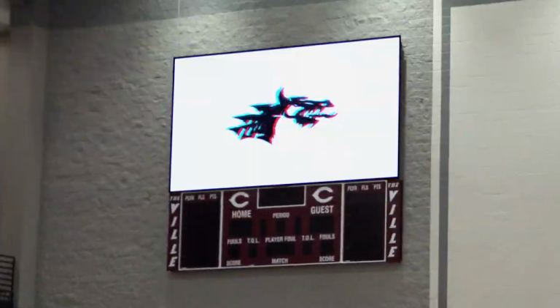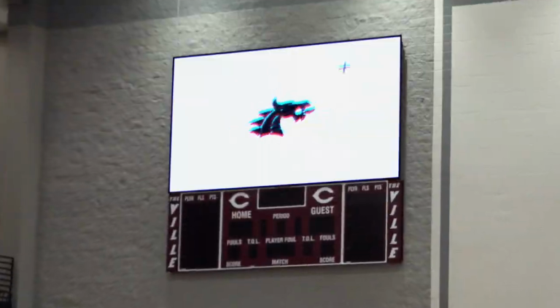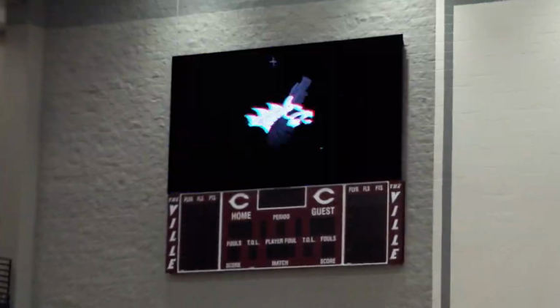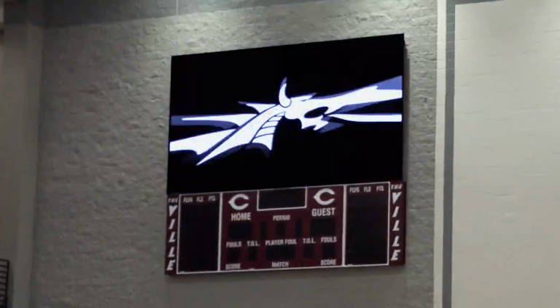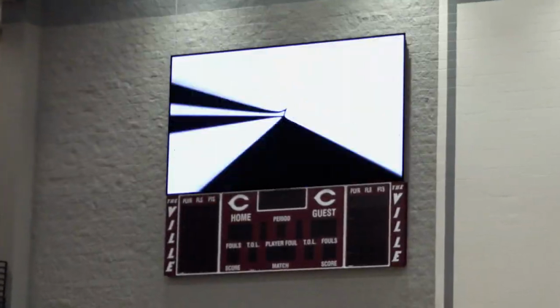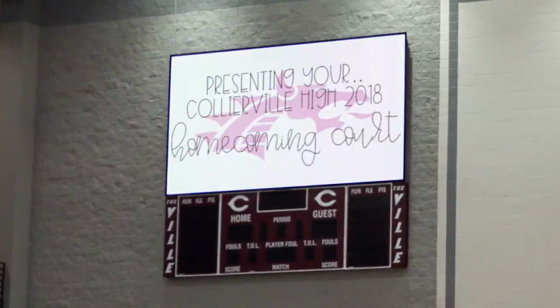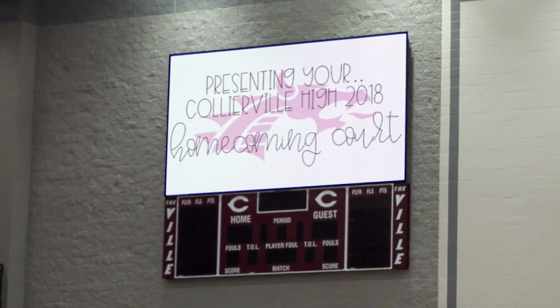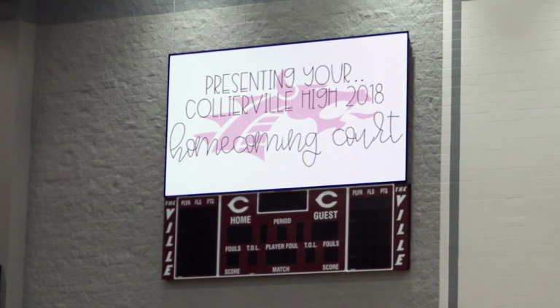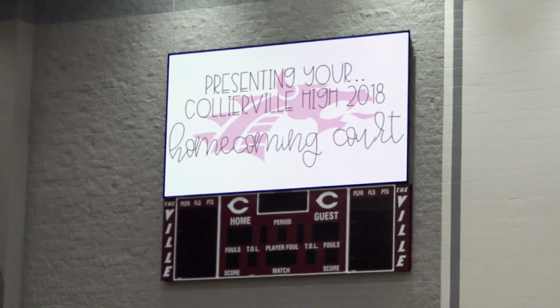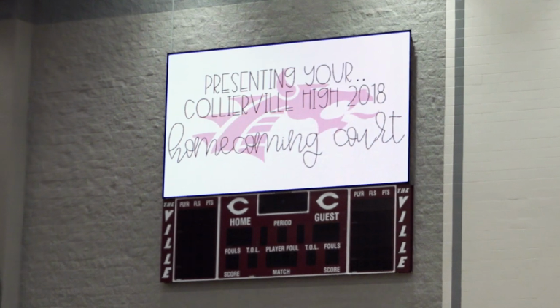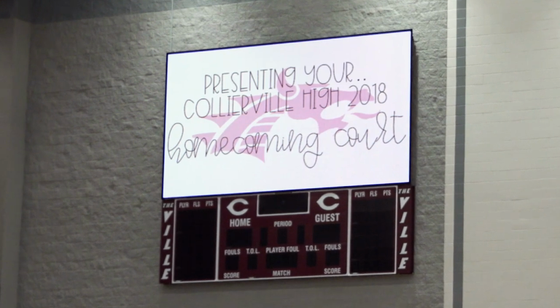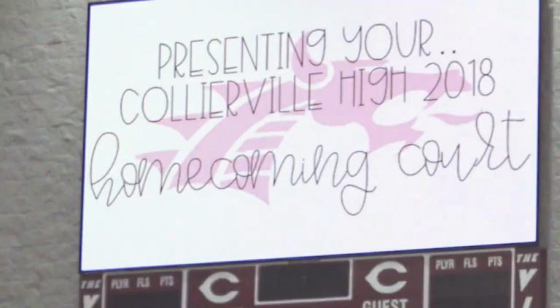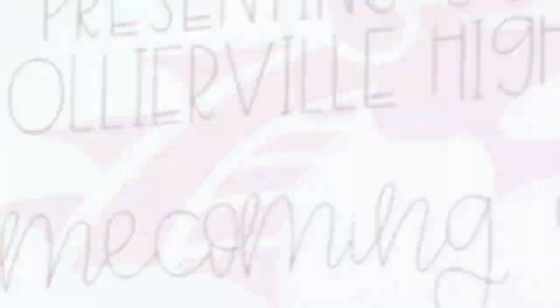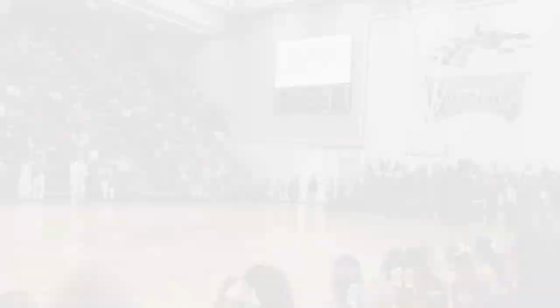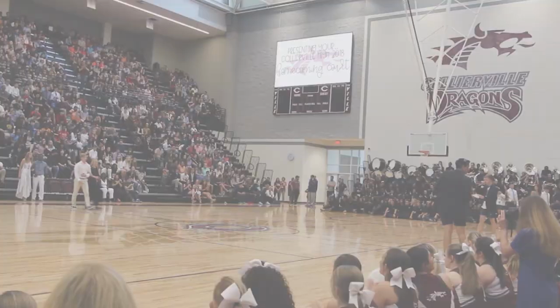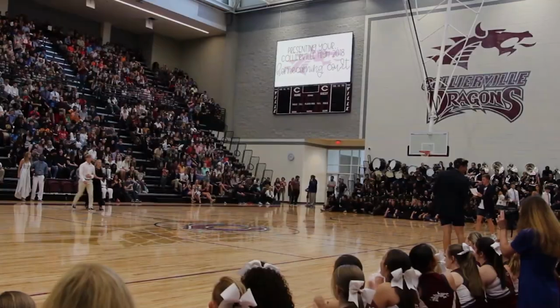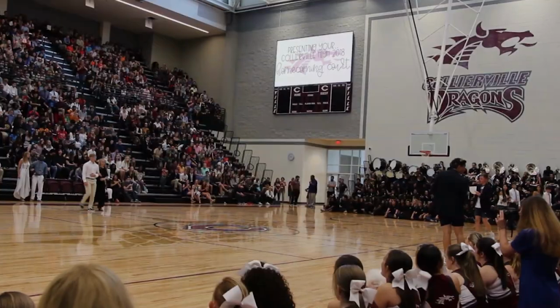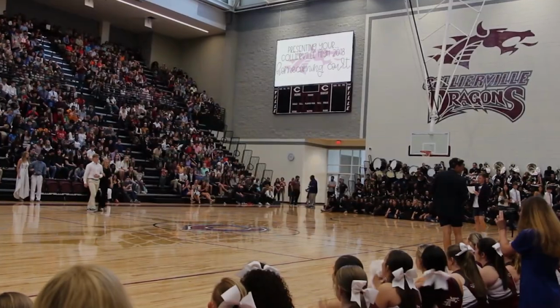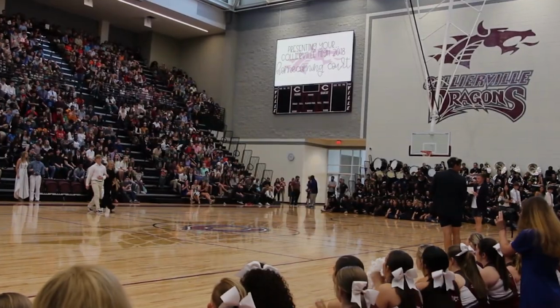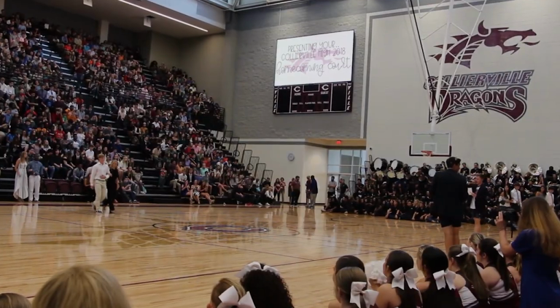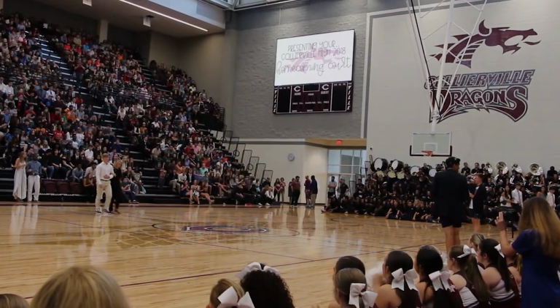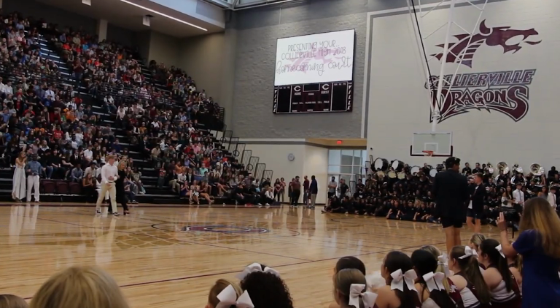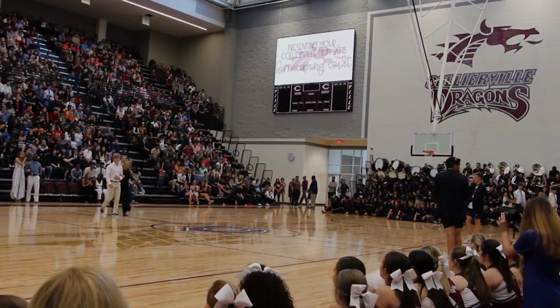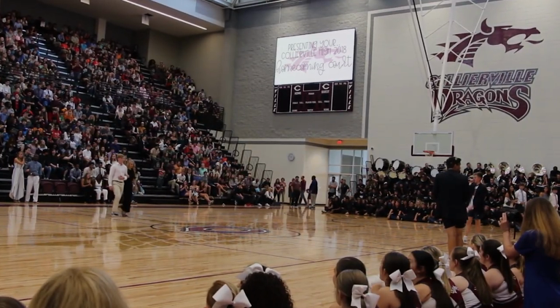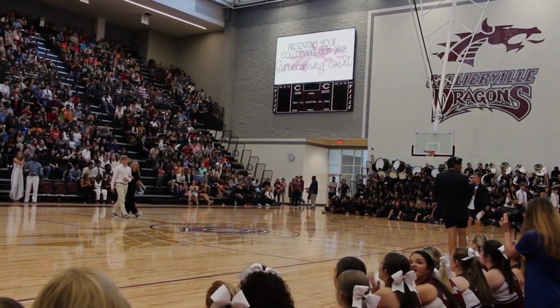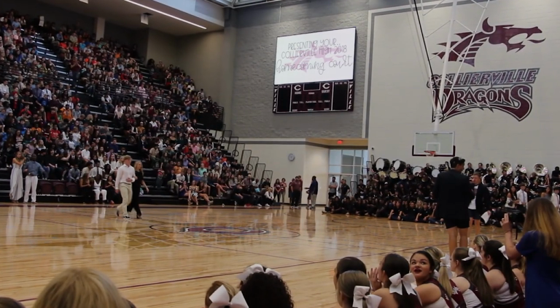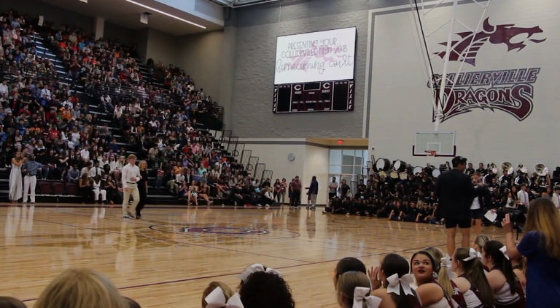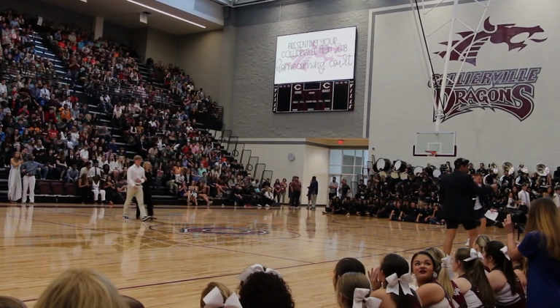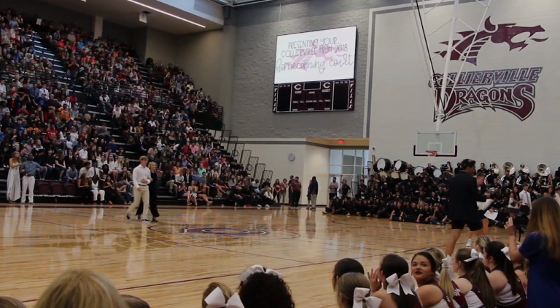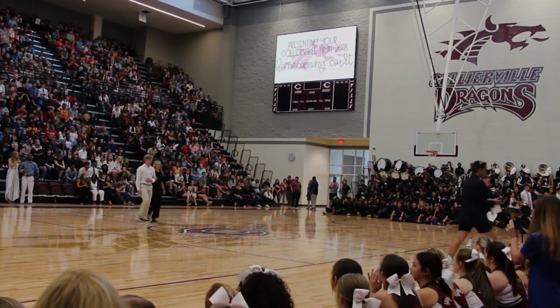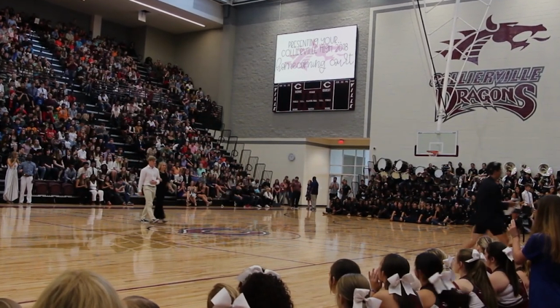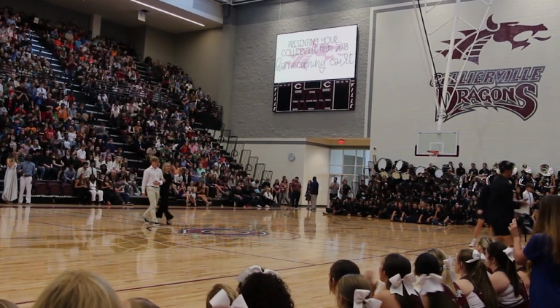I can't tell you how many kids walked into our first pep rally today, saw an image on the screen, and went, "Oh my gosh, wow."